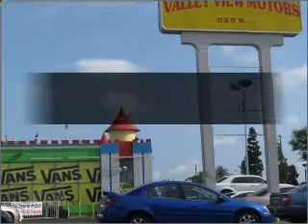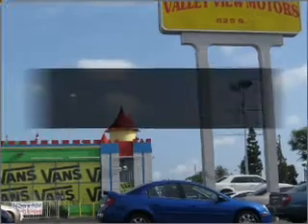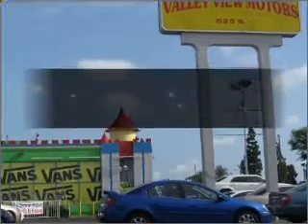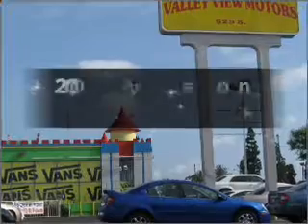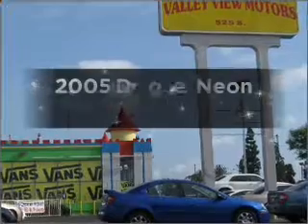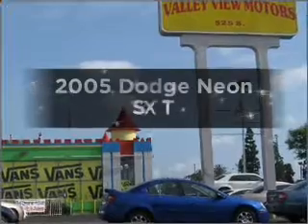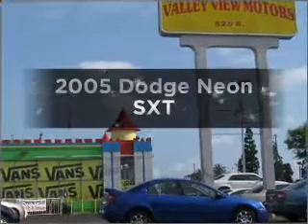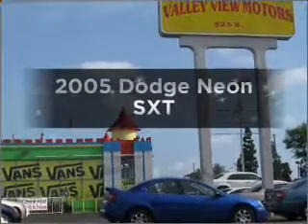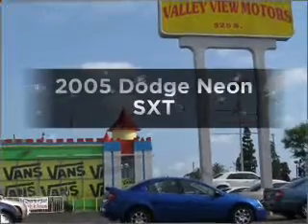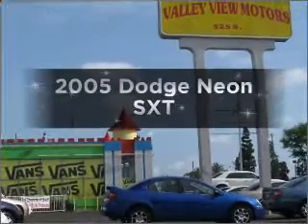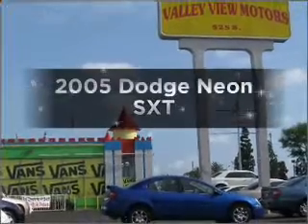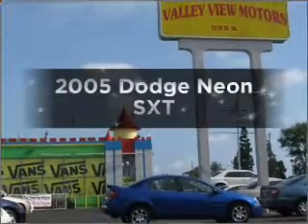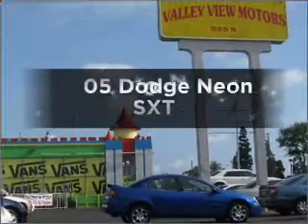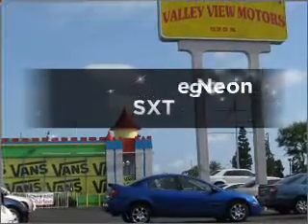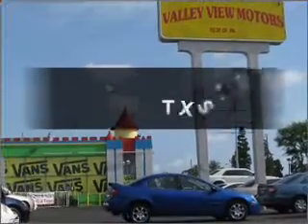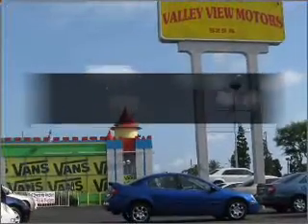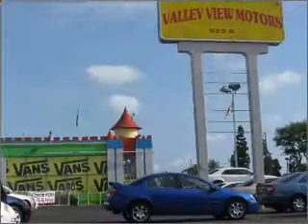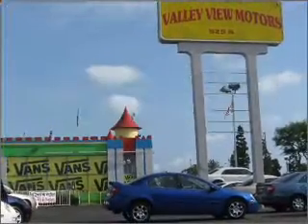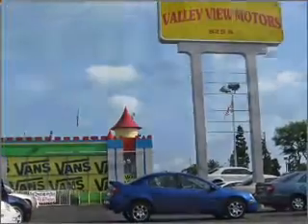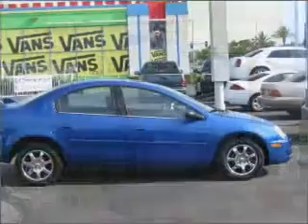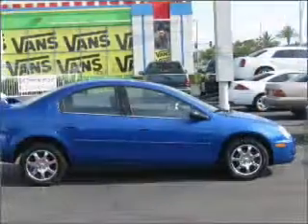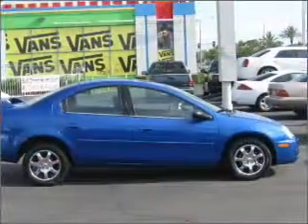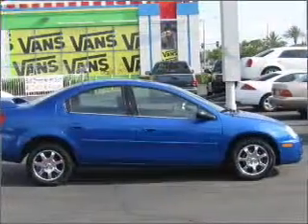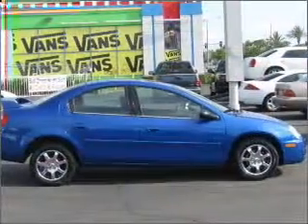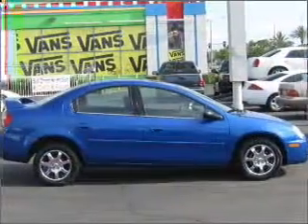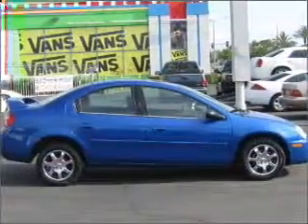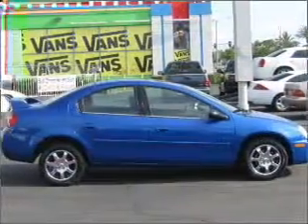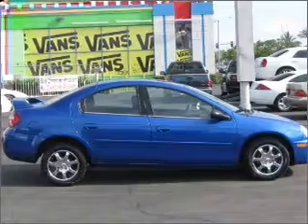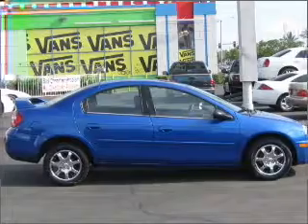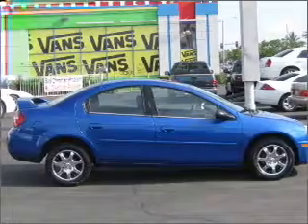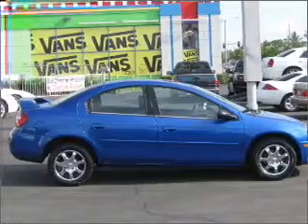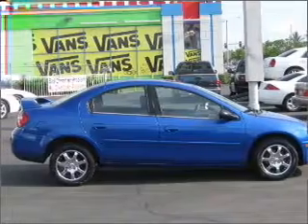Check out this 2005 Dodge Neon. Find everything you want in a ride under one roof with this vehicle.